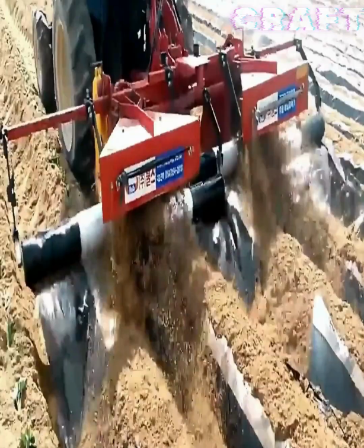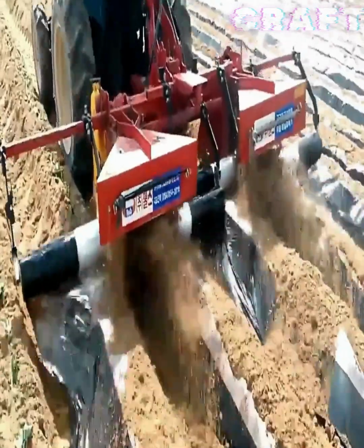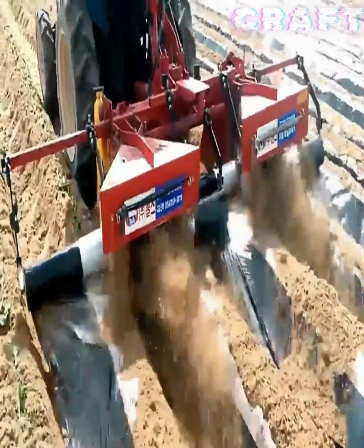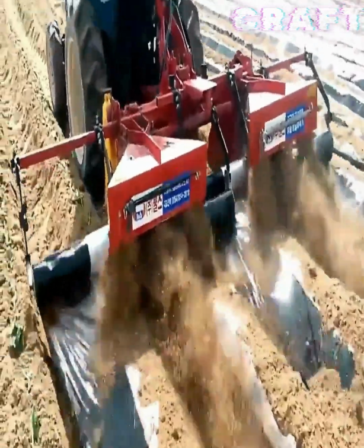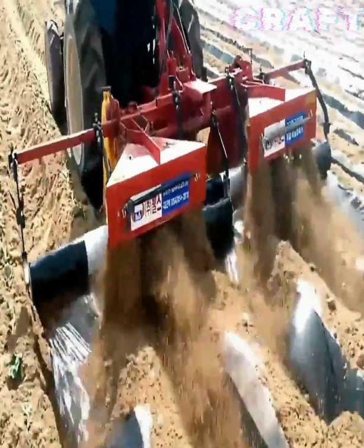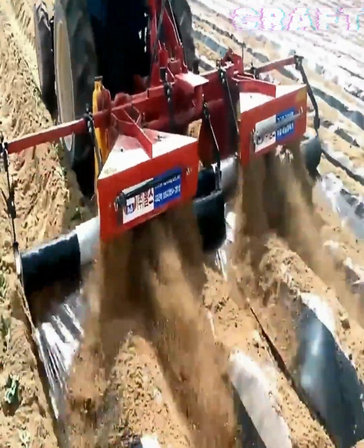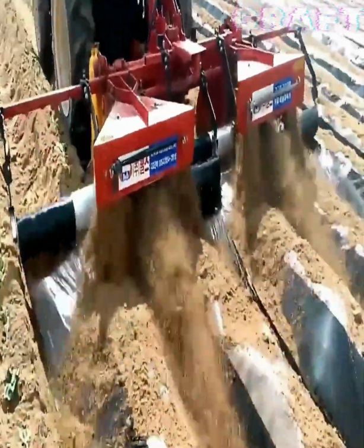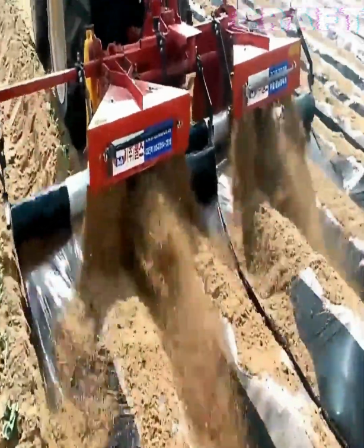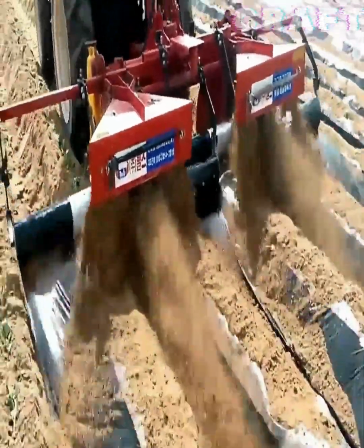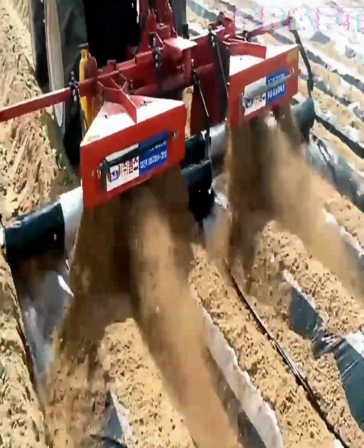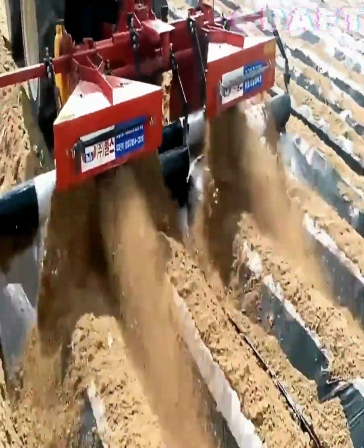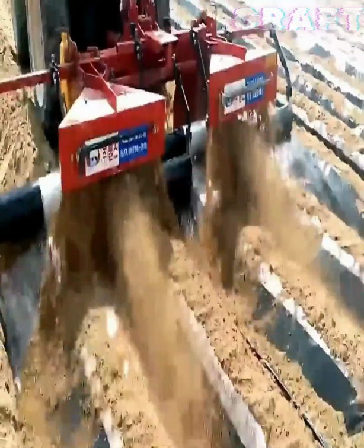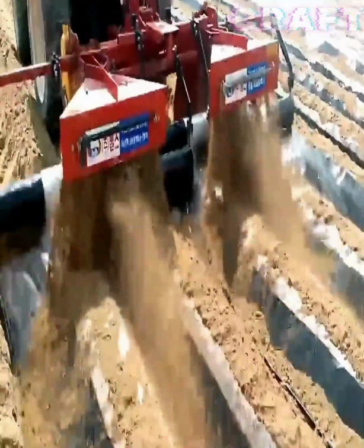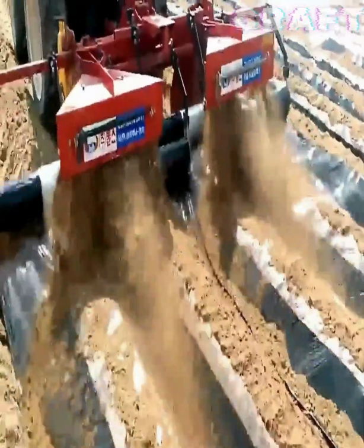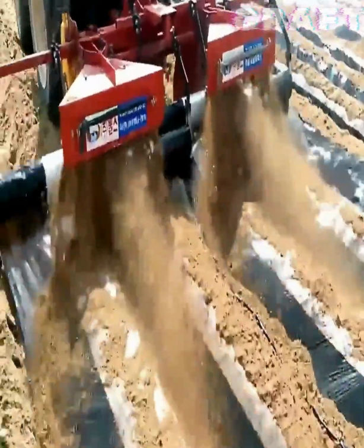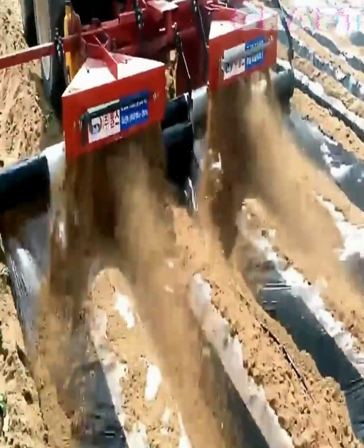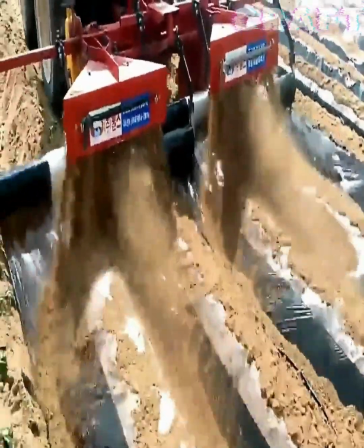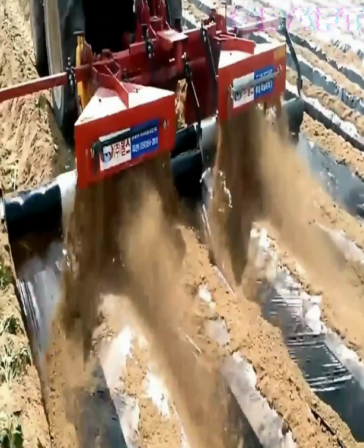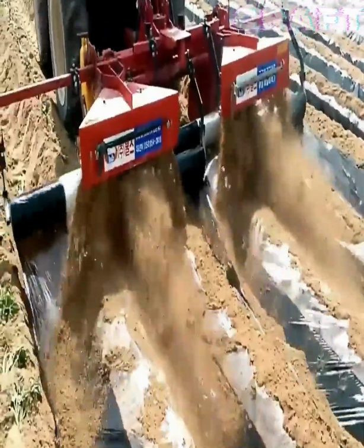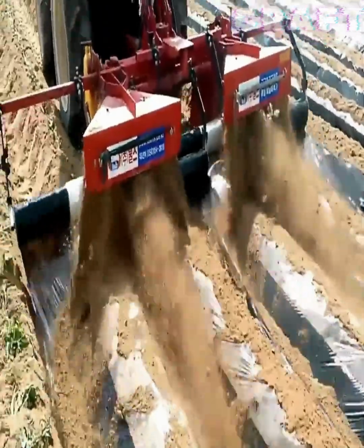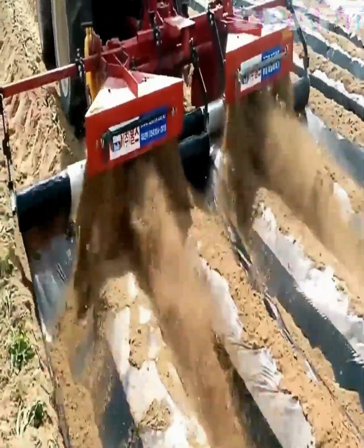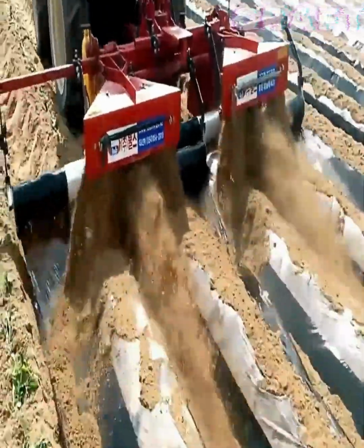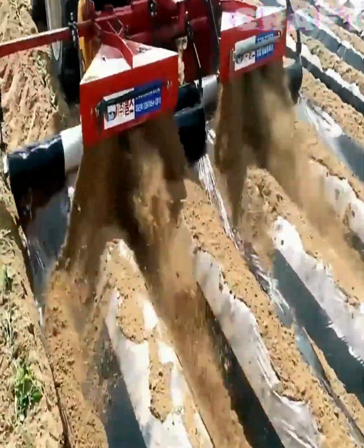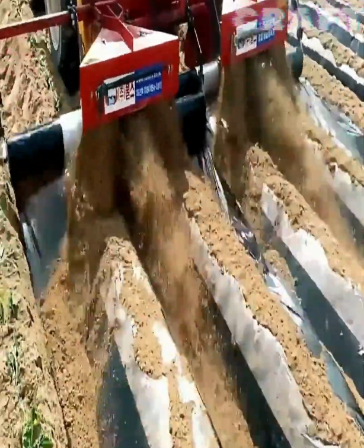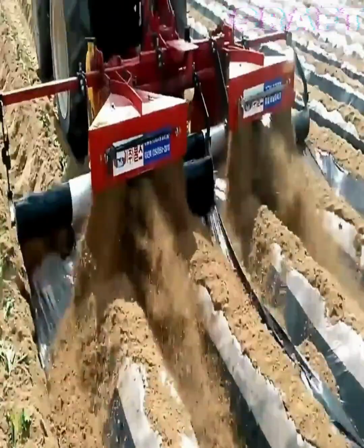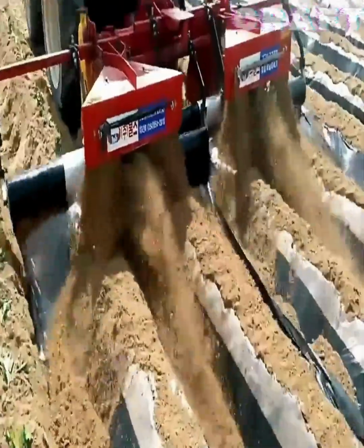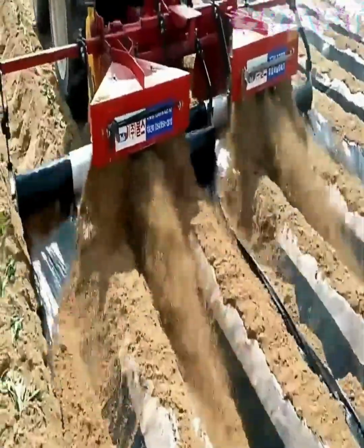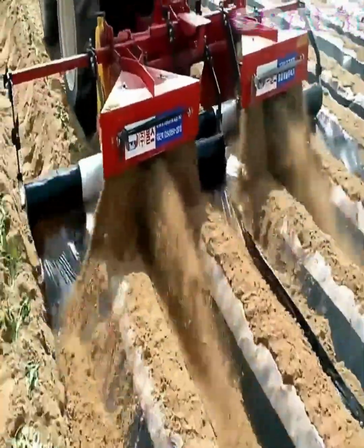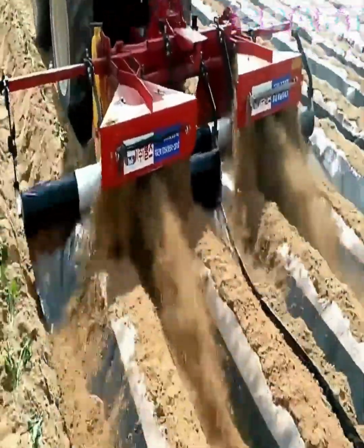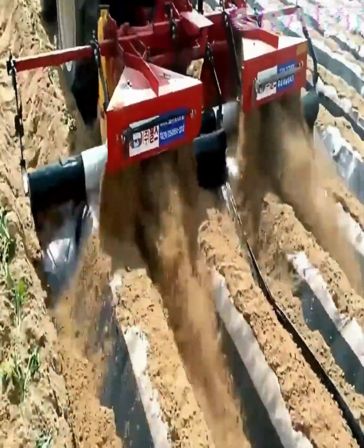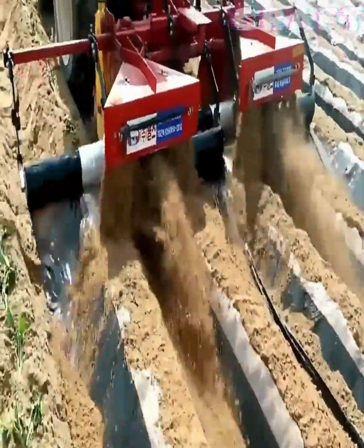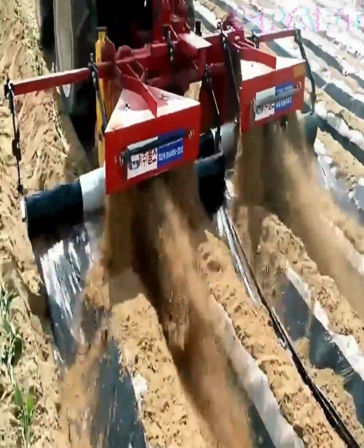Planting potatoes under covering material on a farm. Effective immune control.